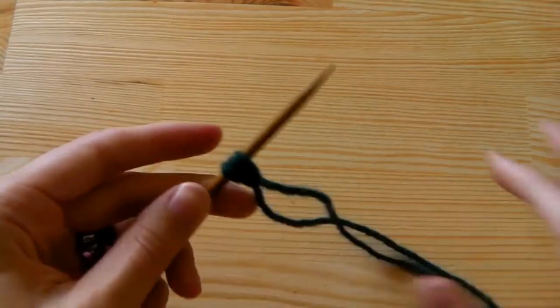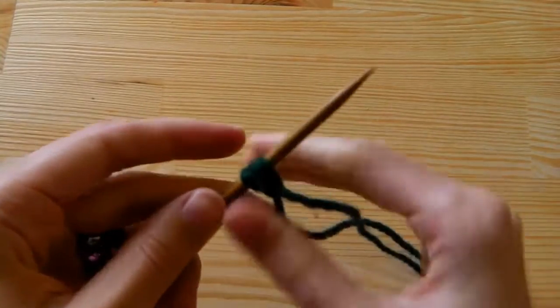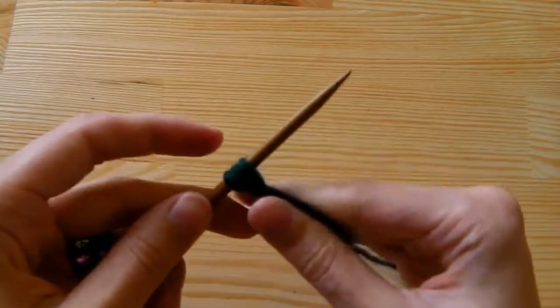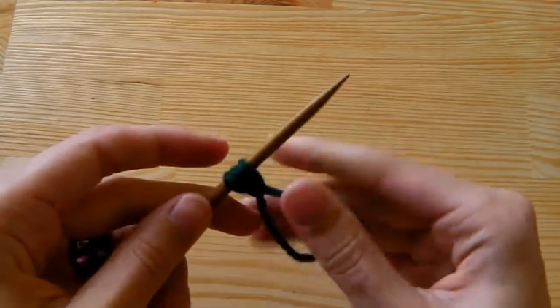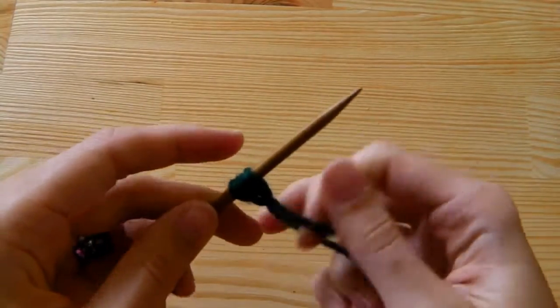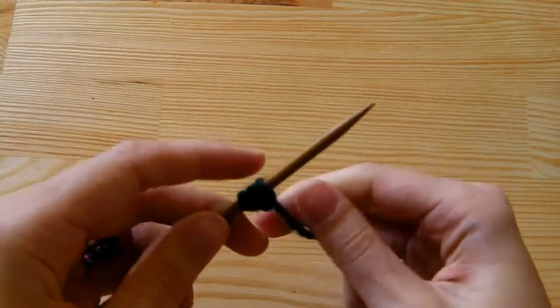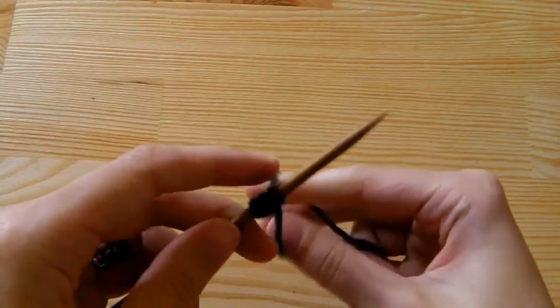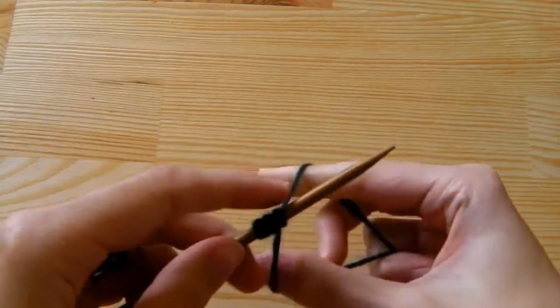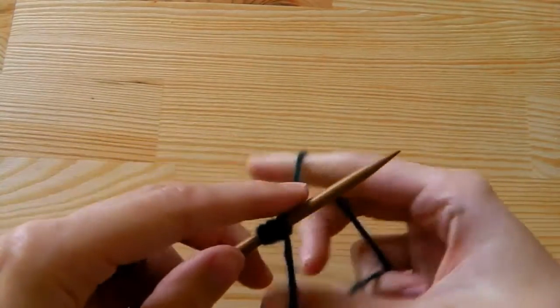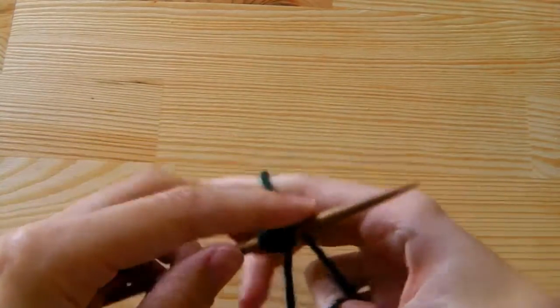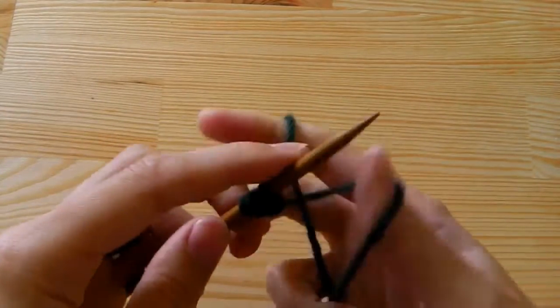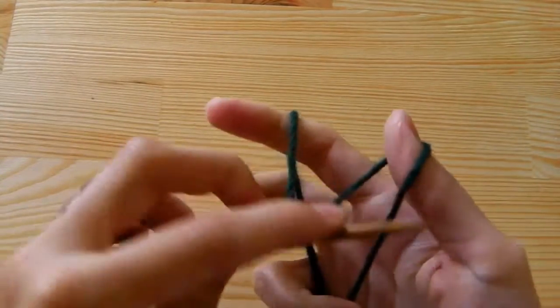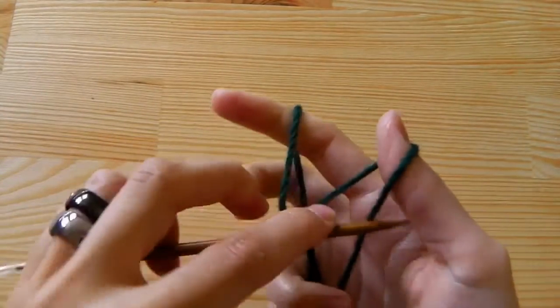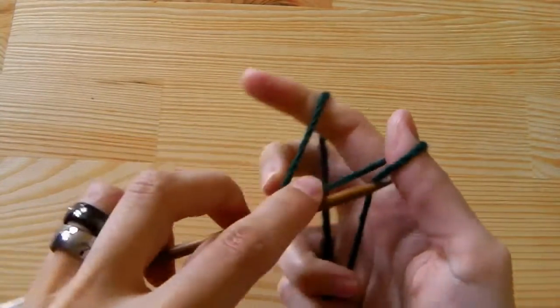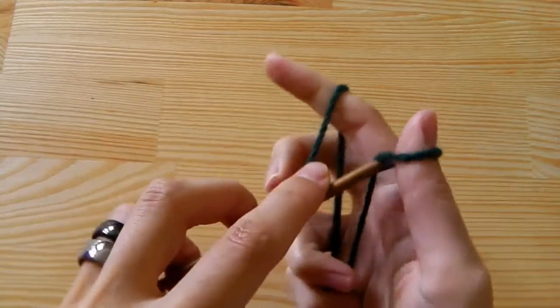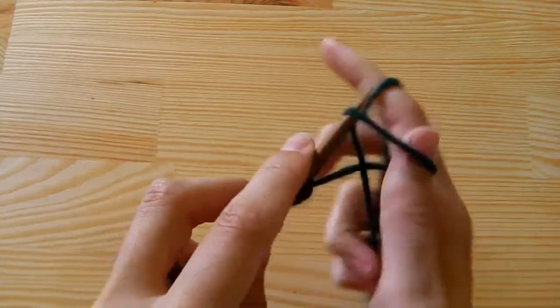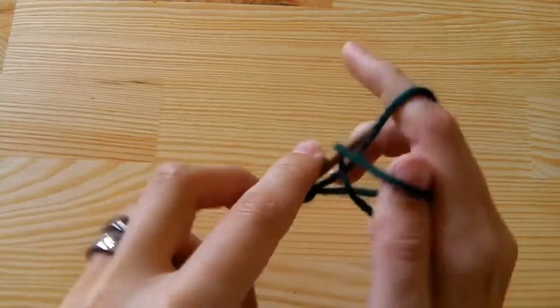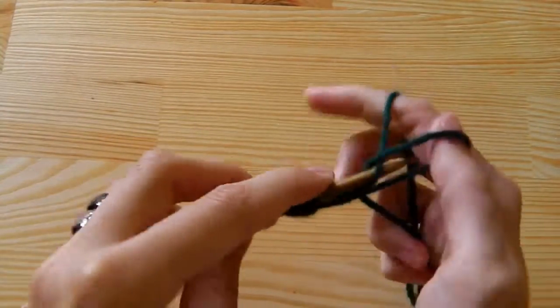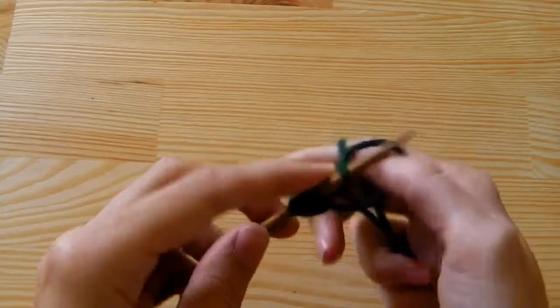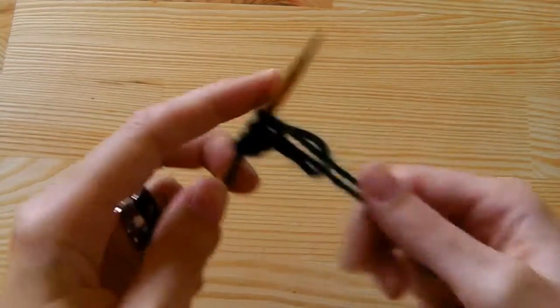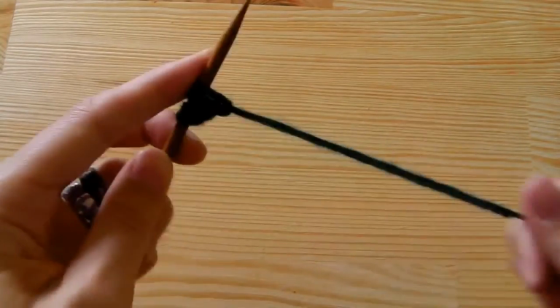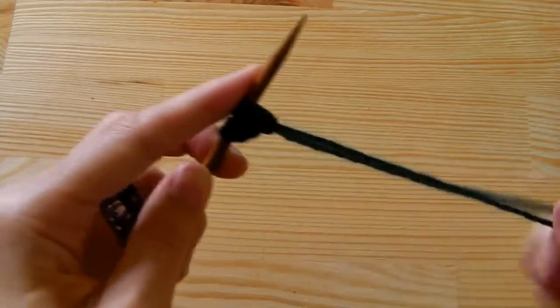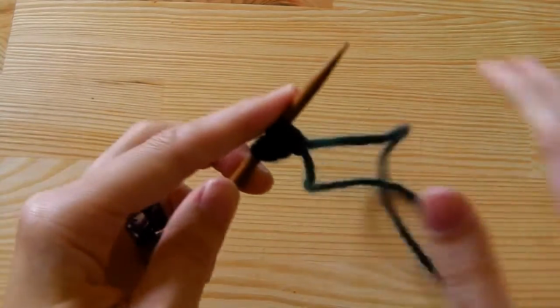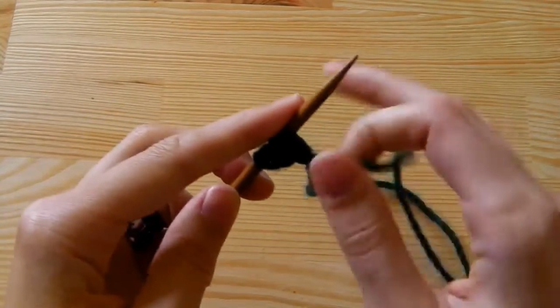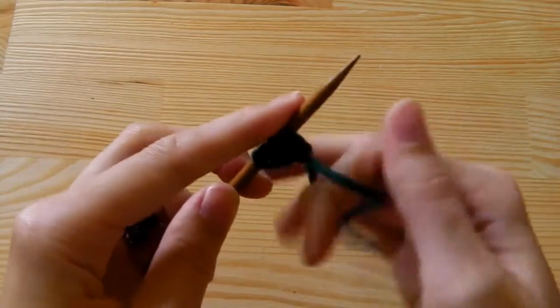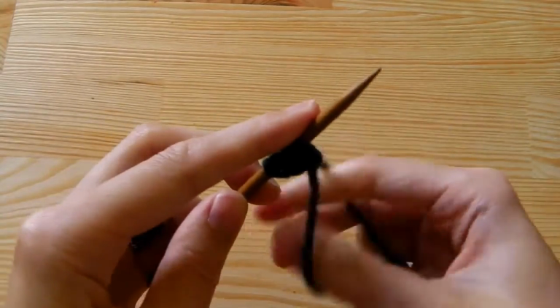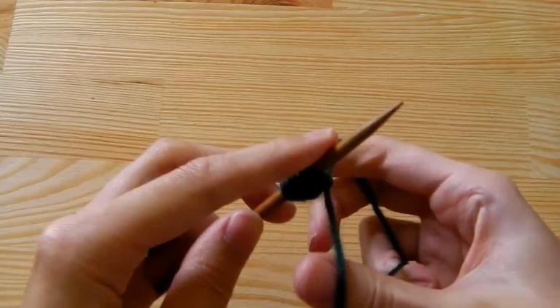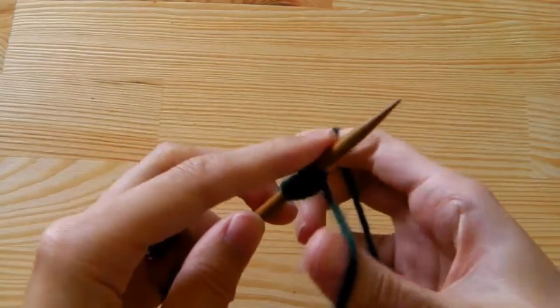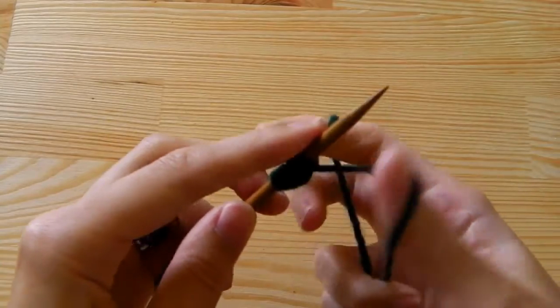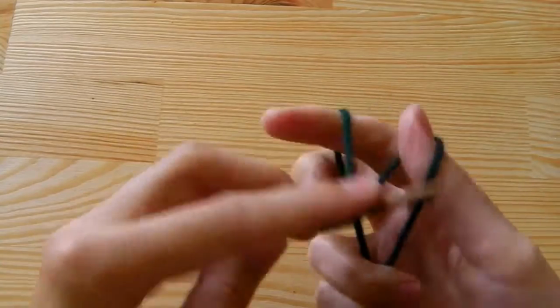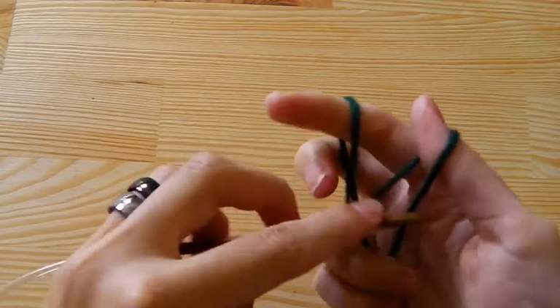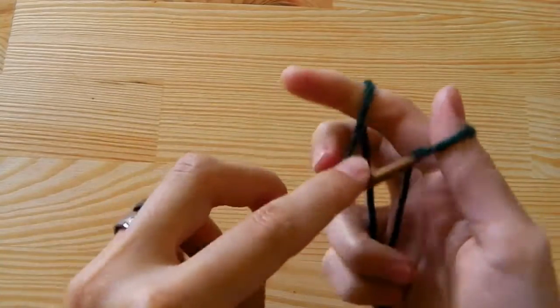So we need 16 stitches — I need to count to 4 more here.